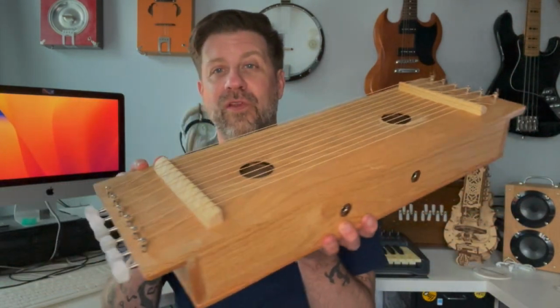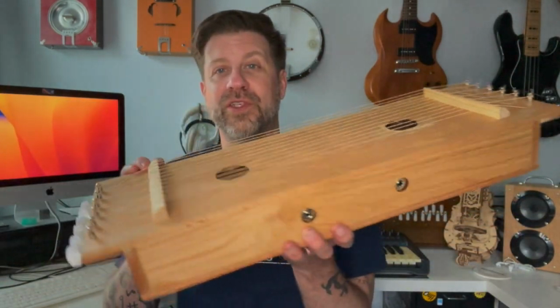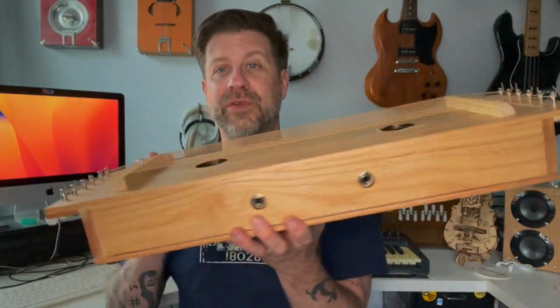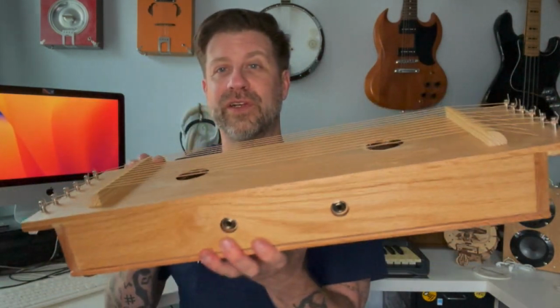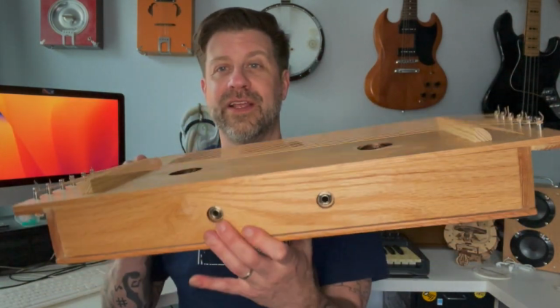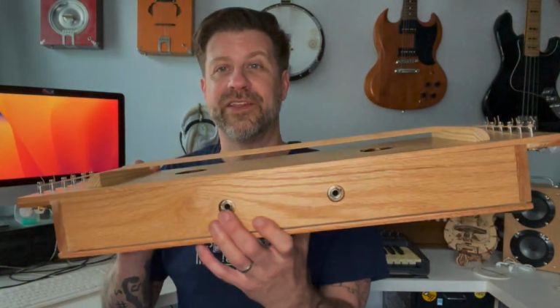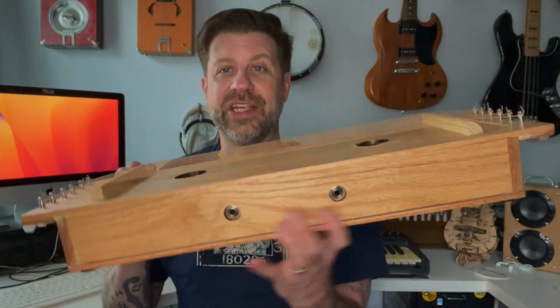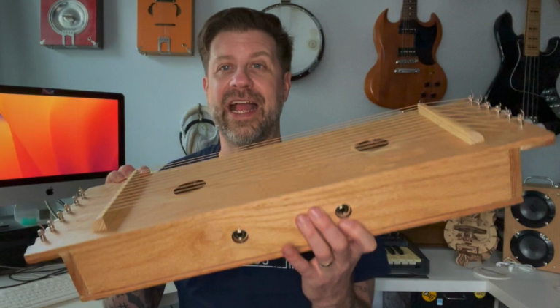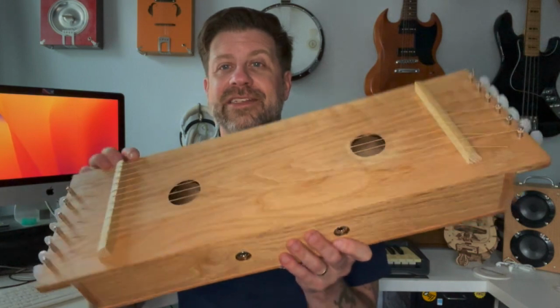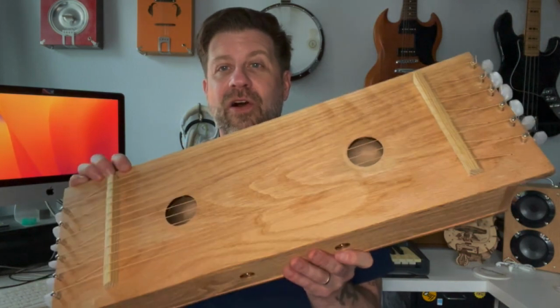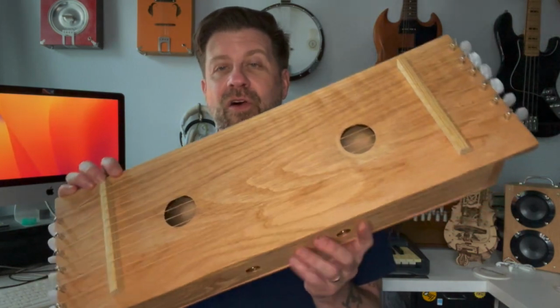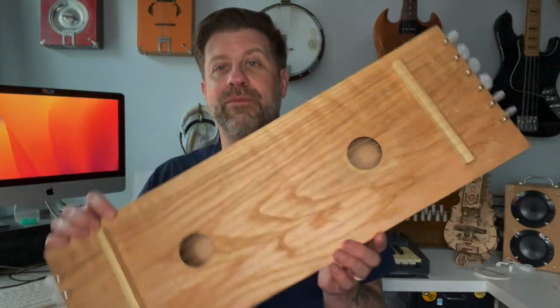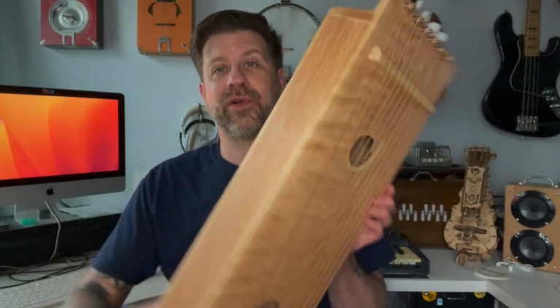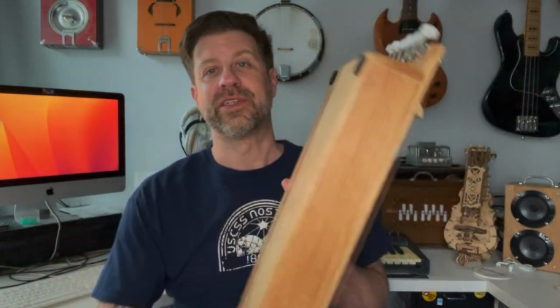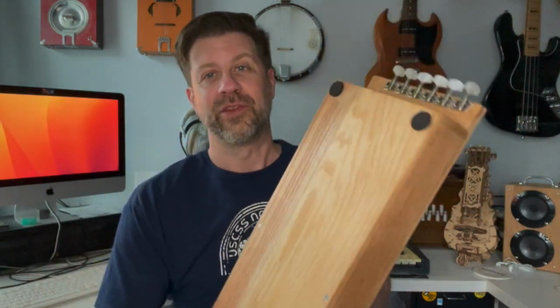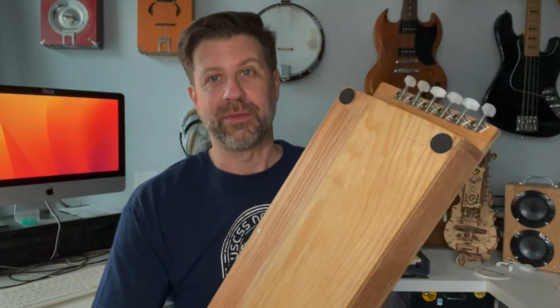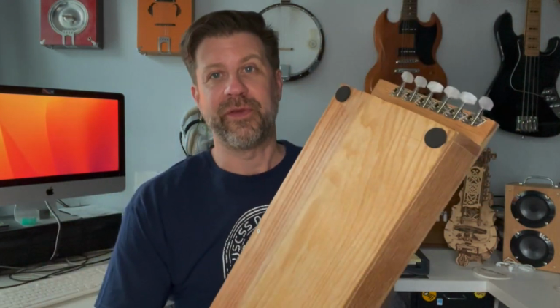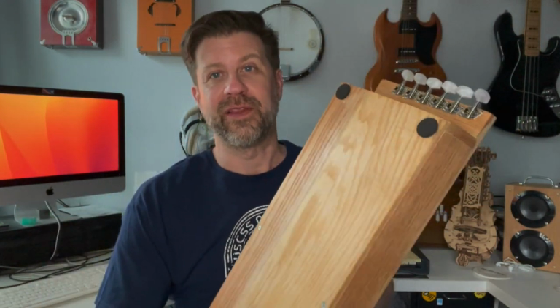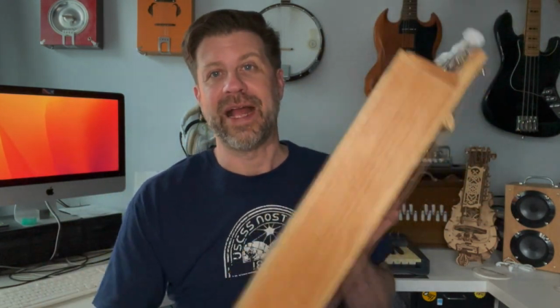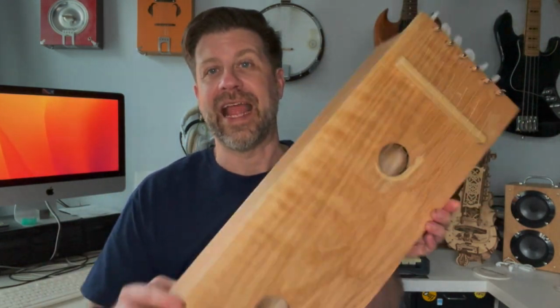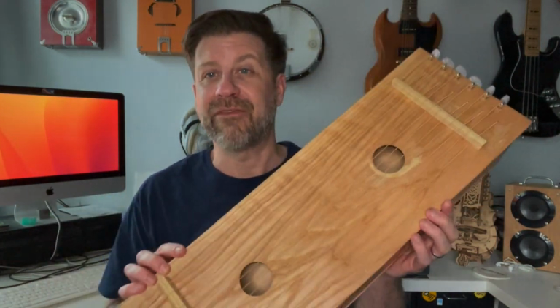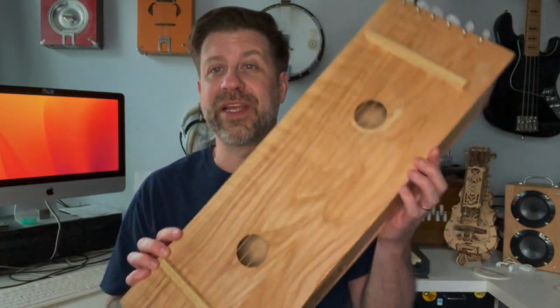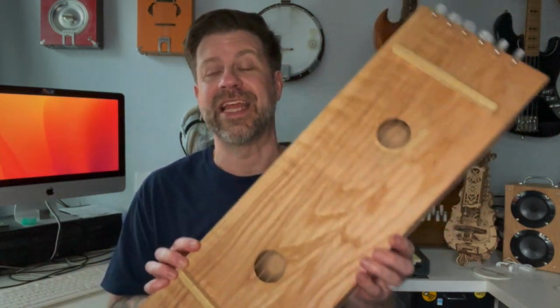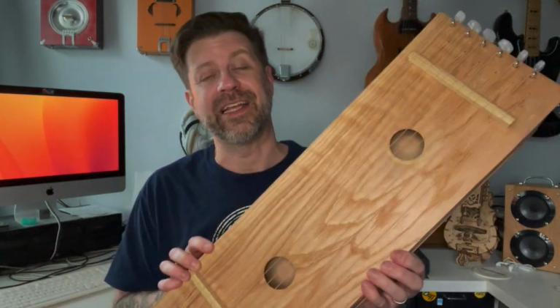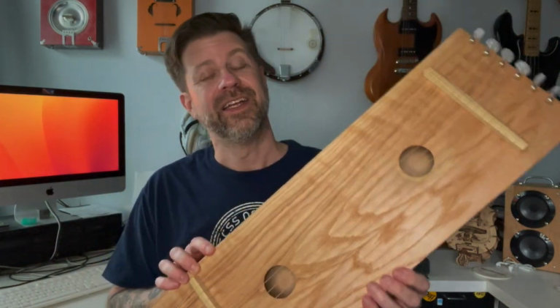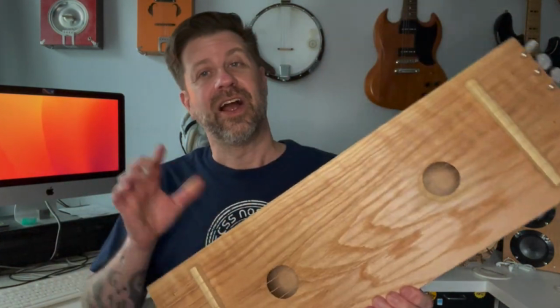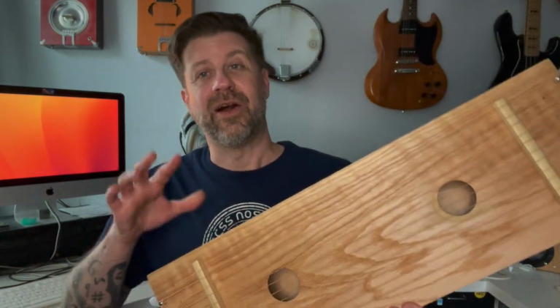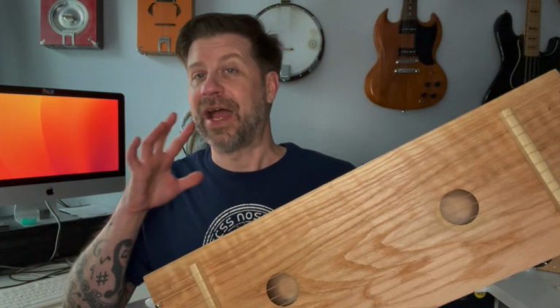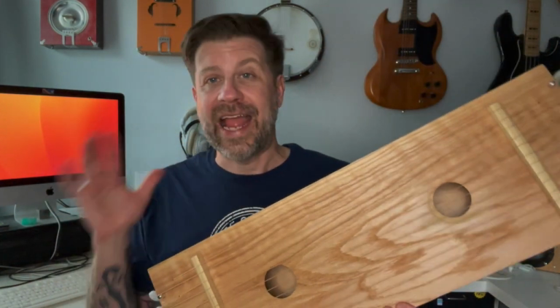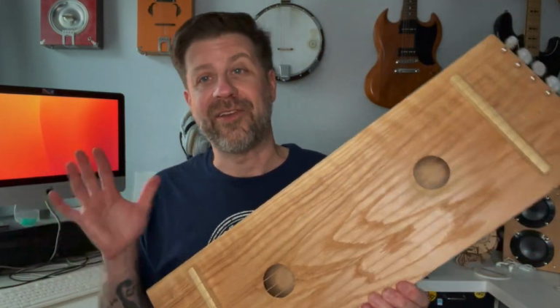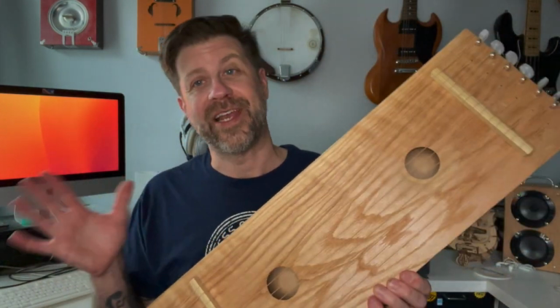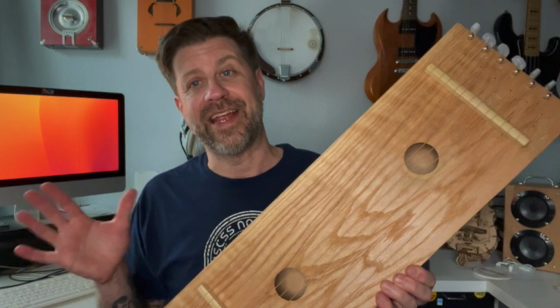All the tuners, the jacks, all the boards, the rubber feet on the back — everything I had on hand.